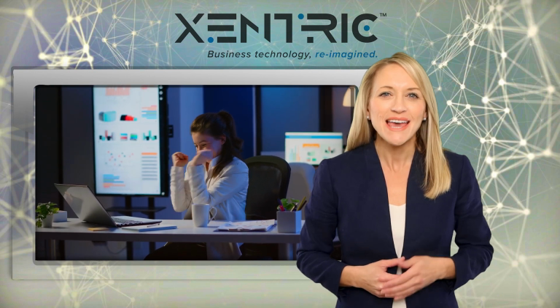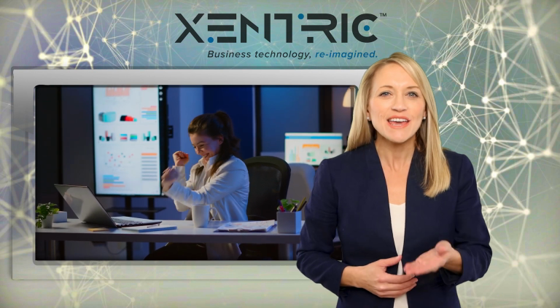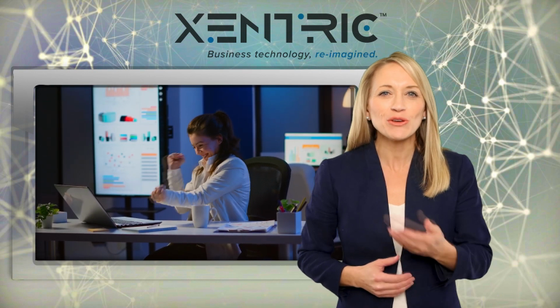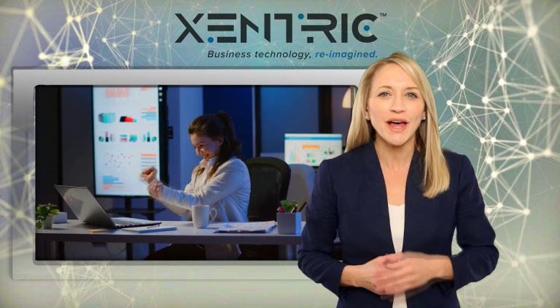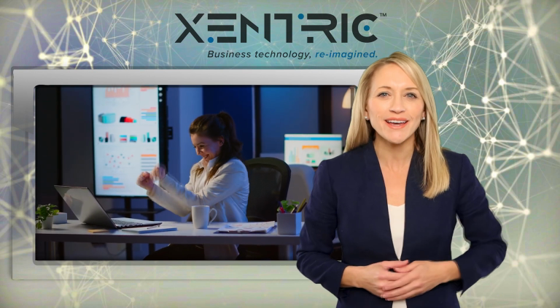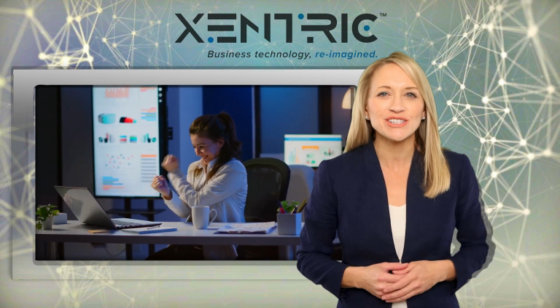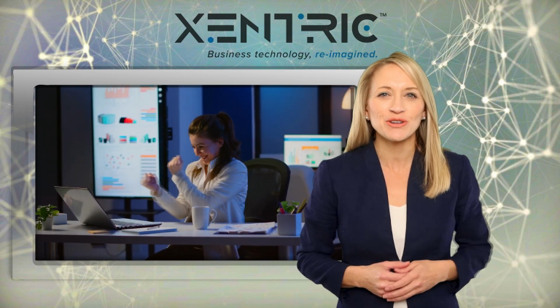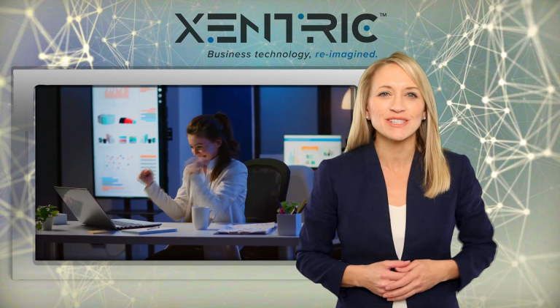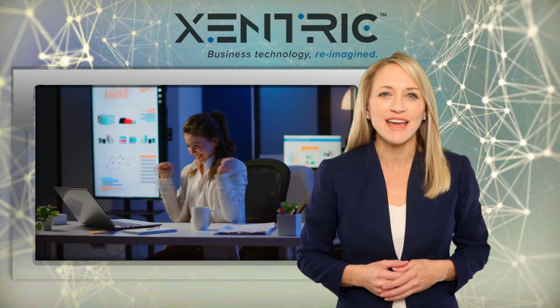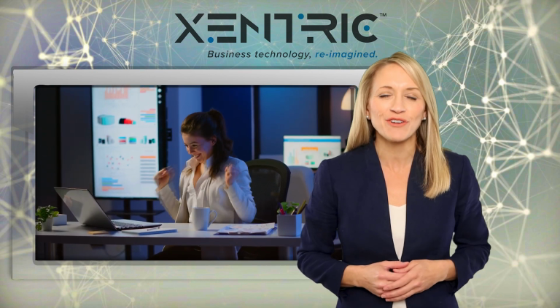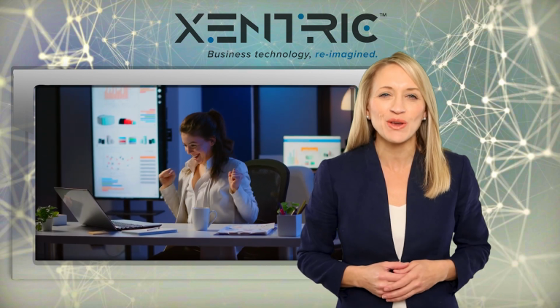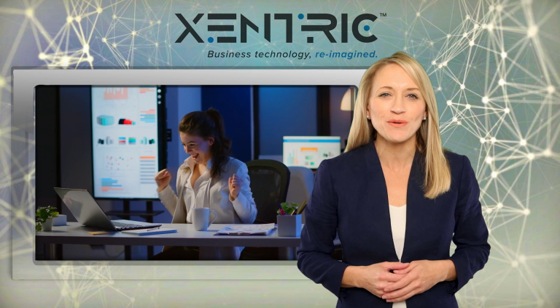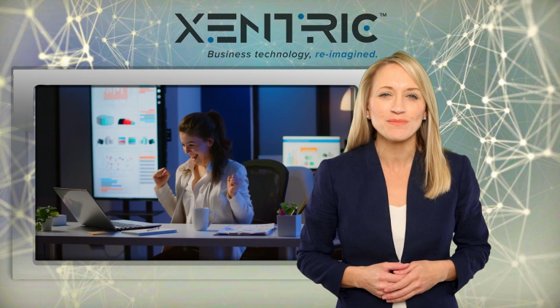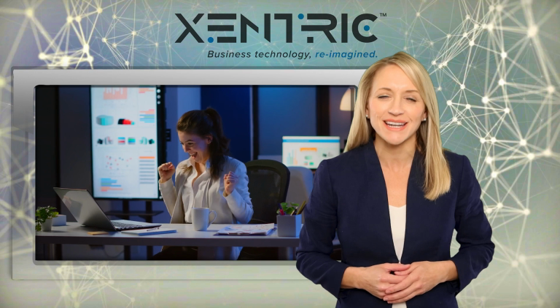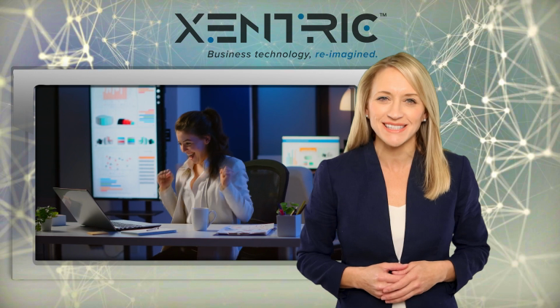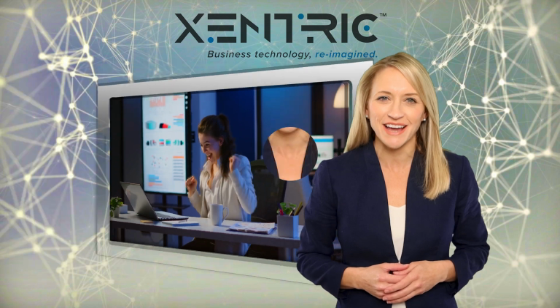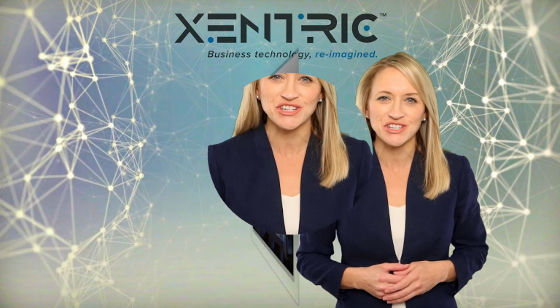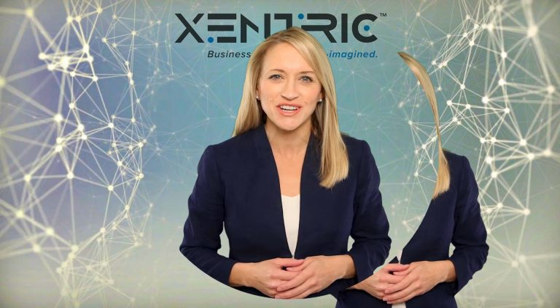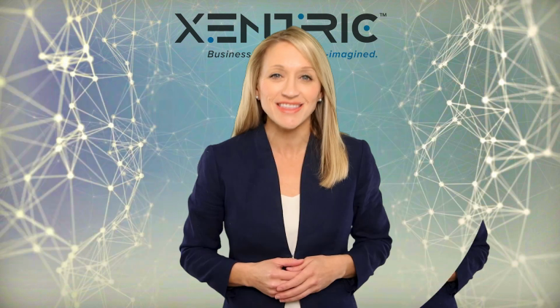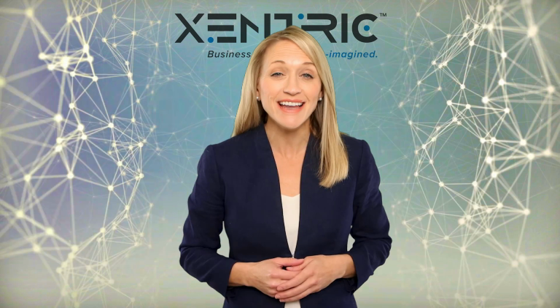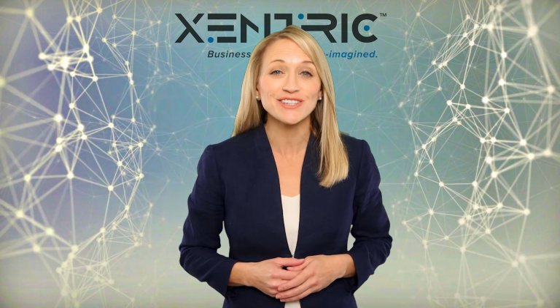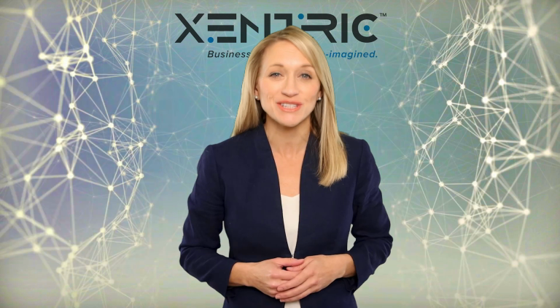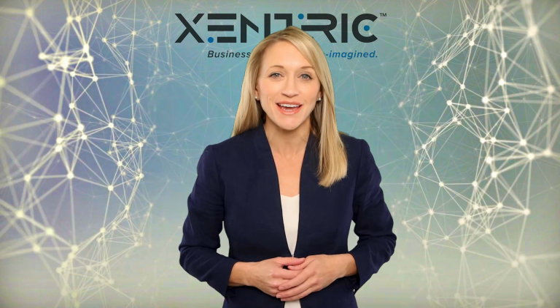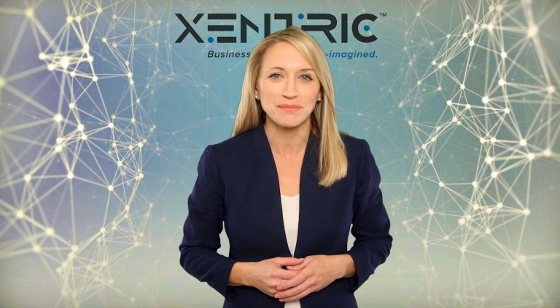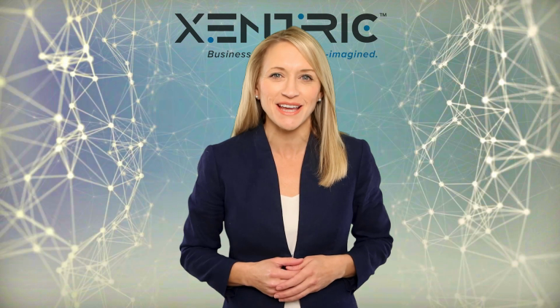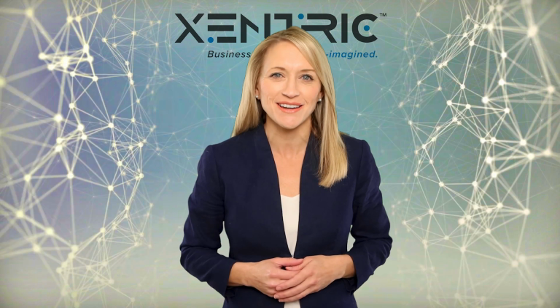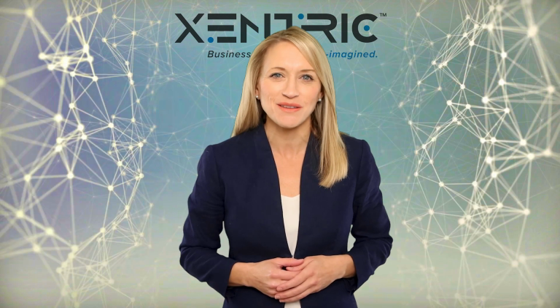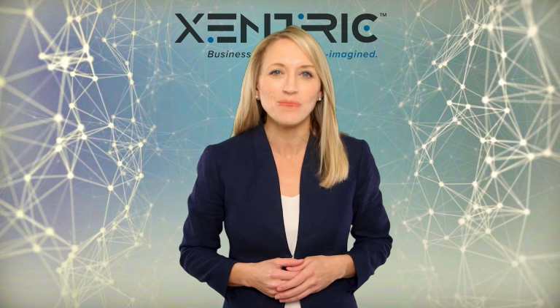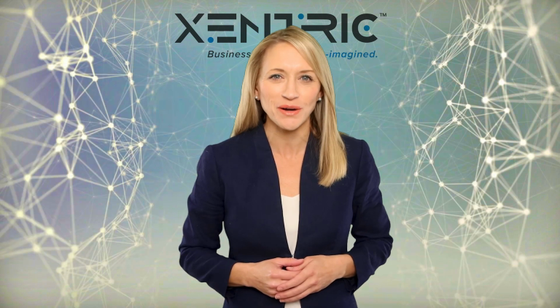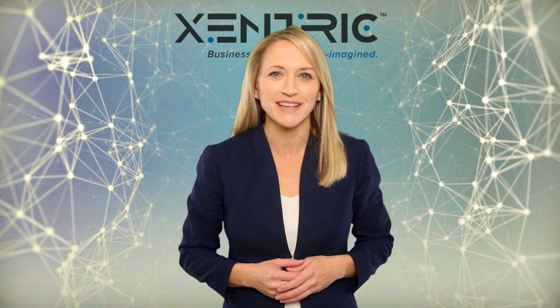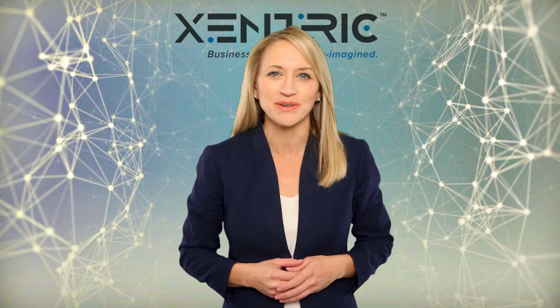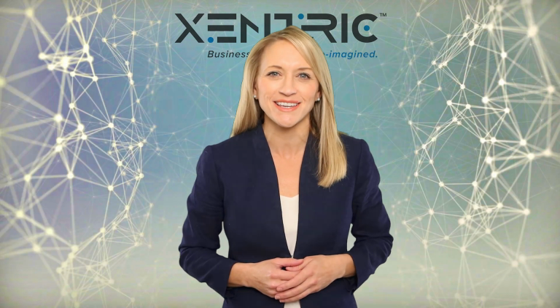If you'd like us to do the same for you, get in touch. That's your tech update. More next week.